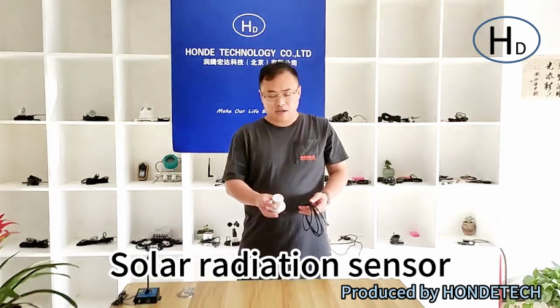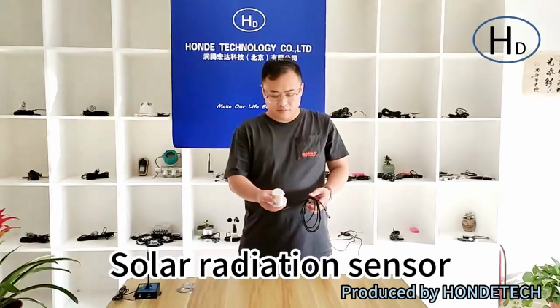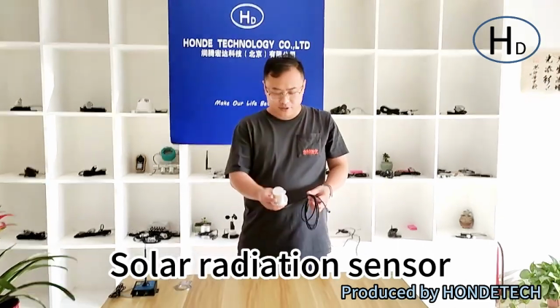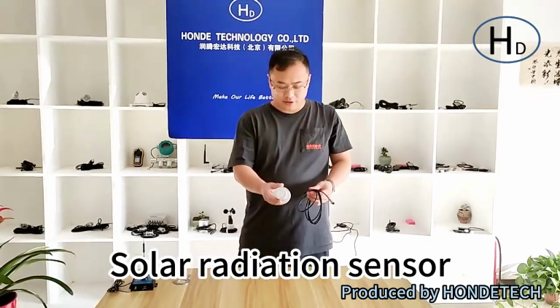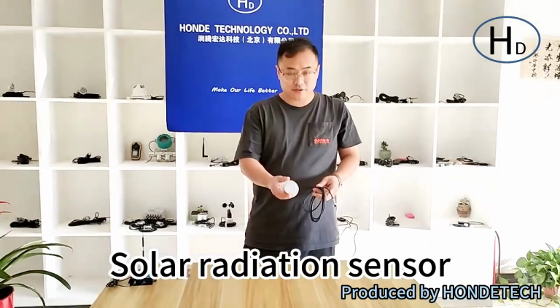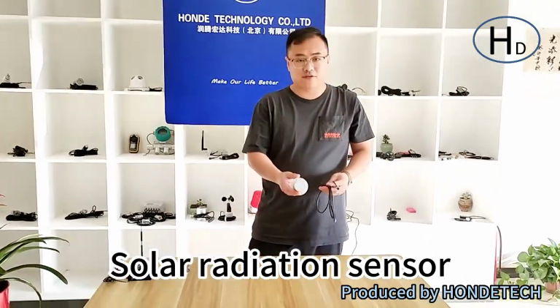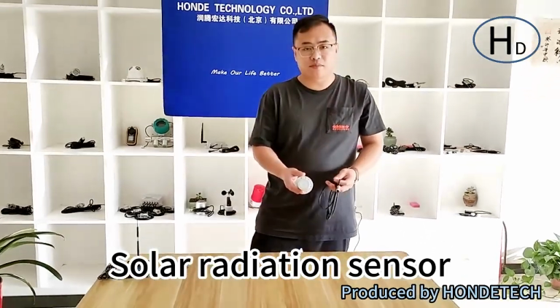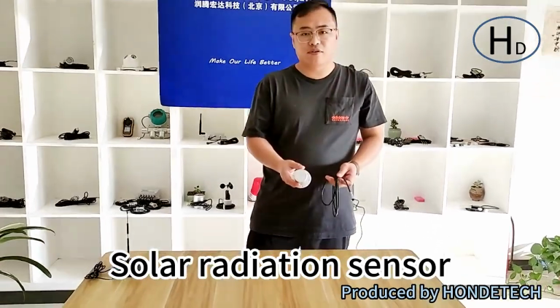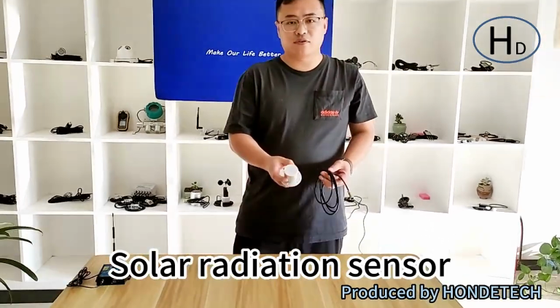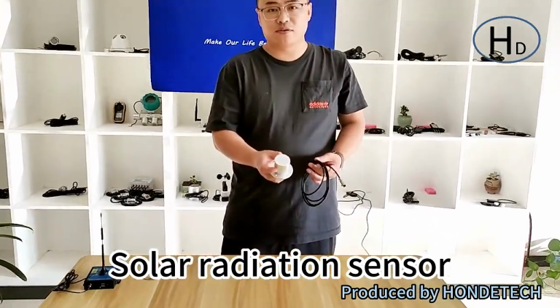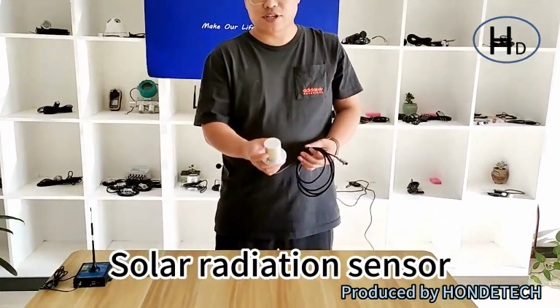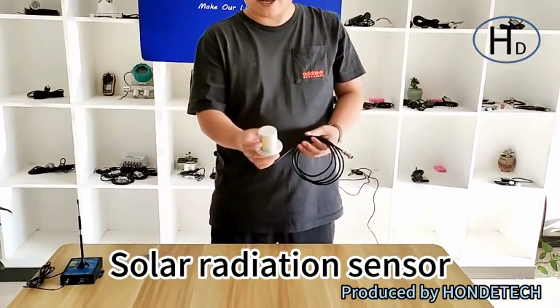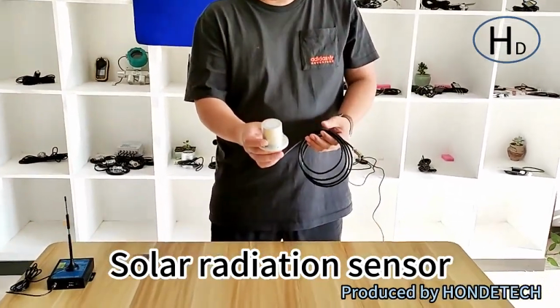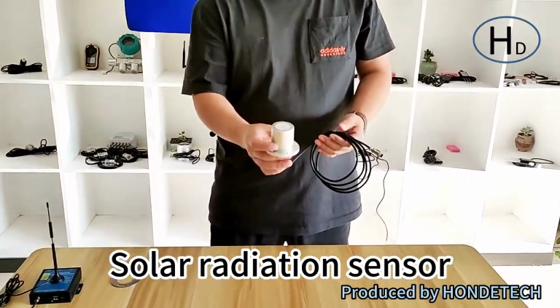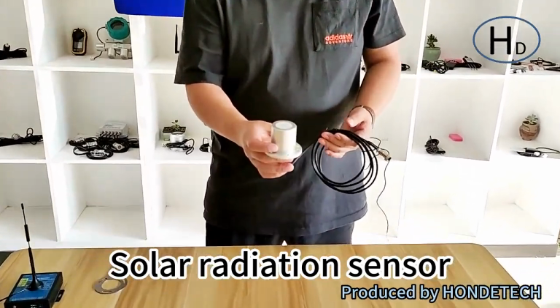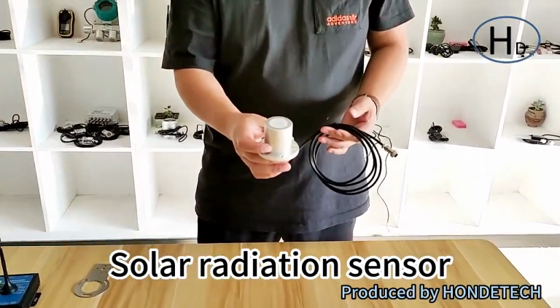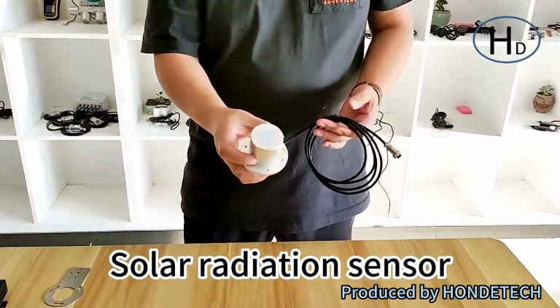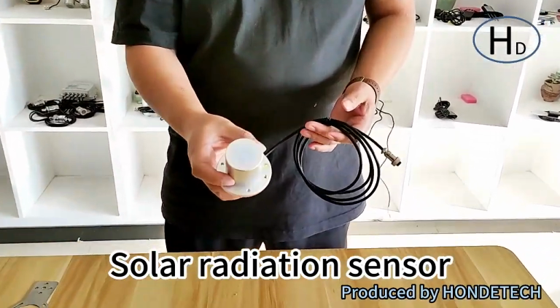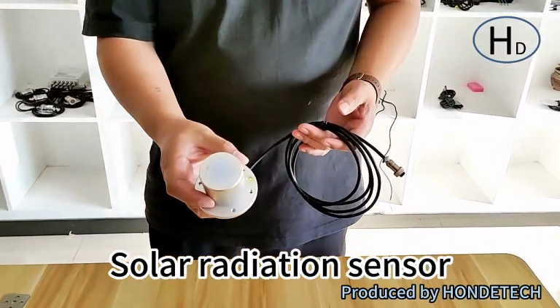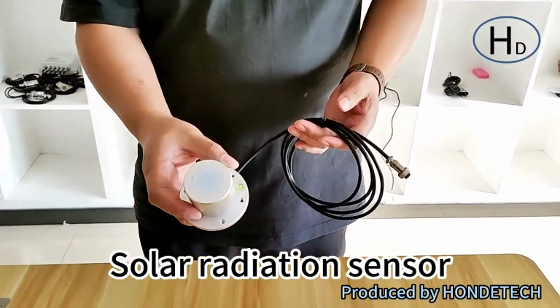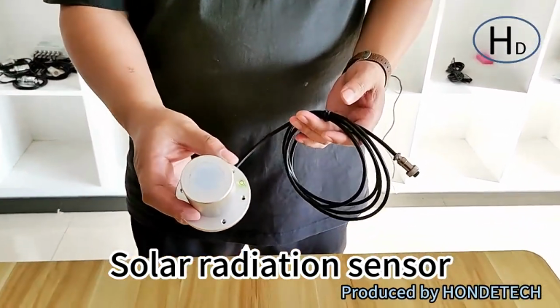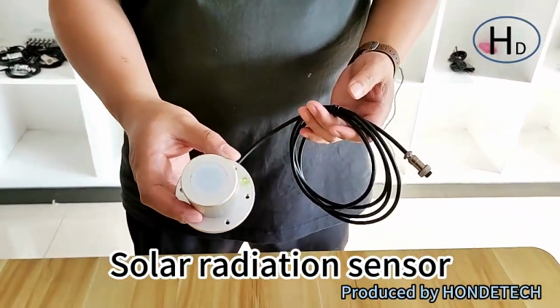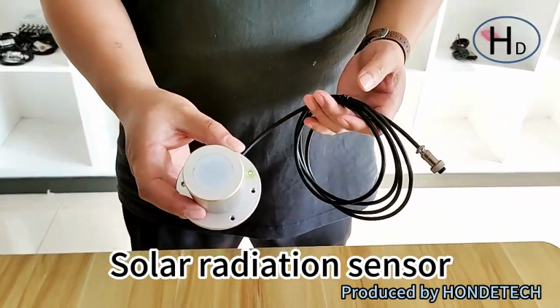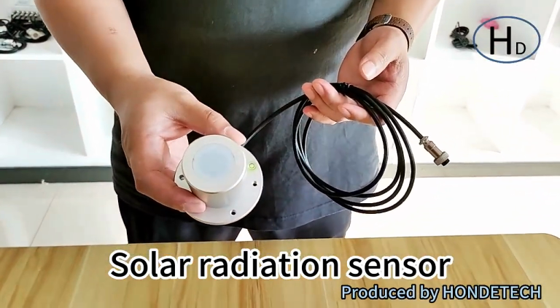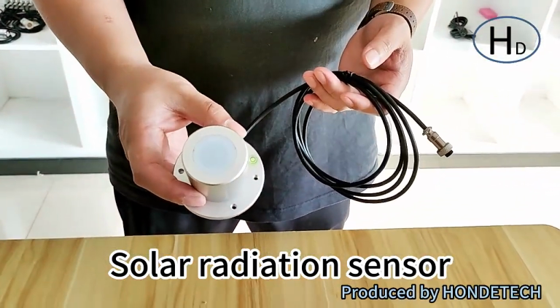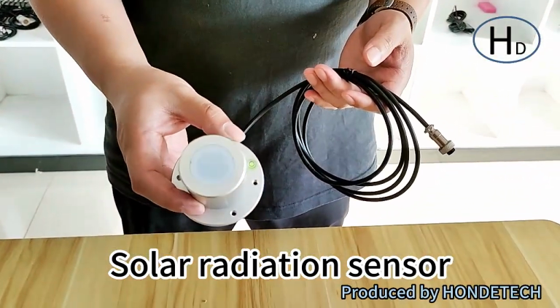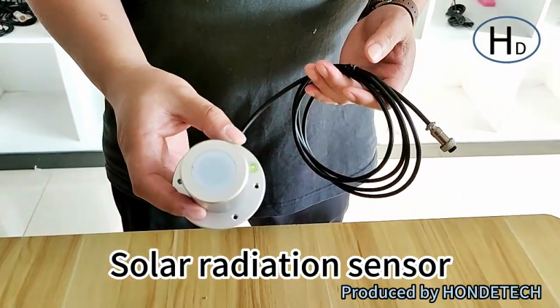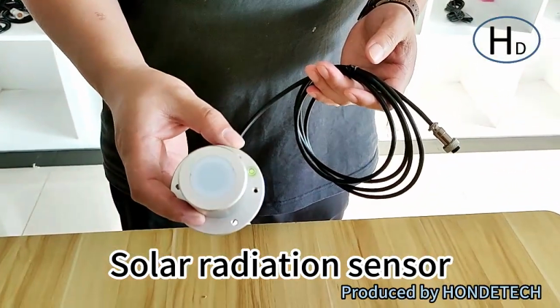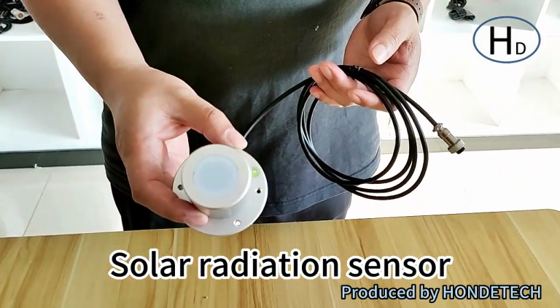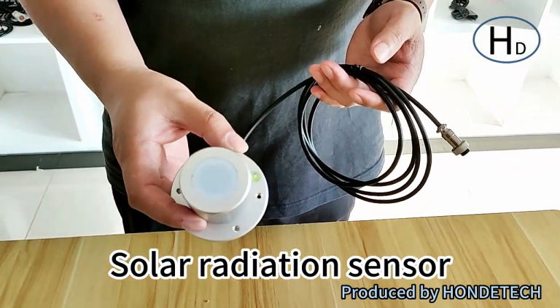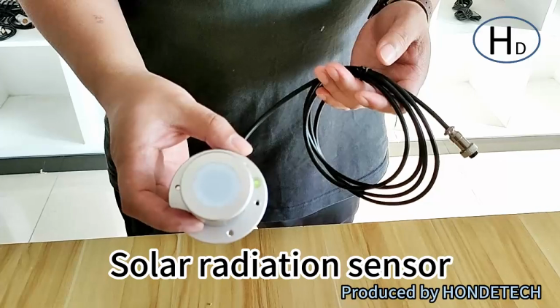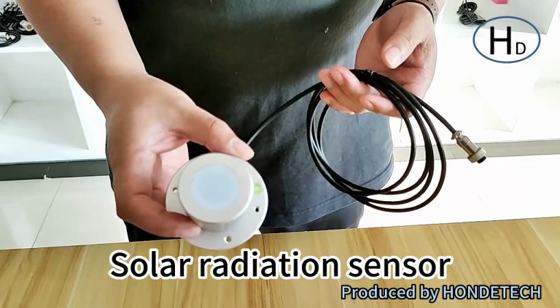Hello, my name is Gretchen from Malwe from BooneTech. Today, I will introduce our Toto Solar Radiation Sensor.